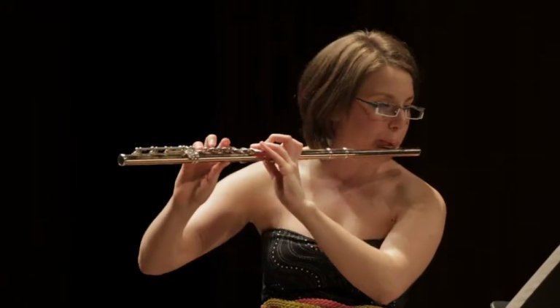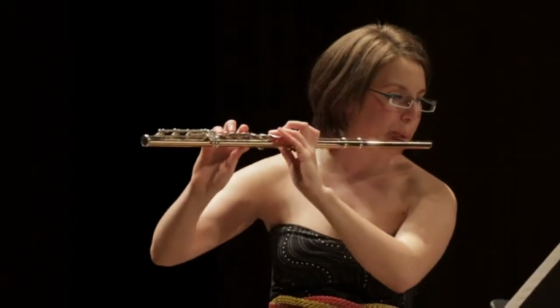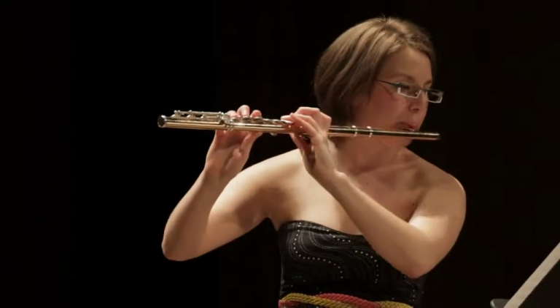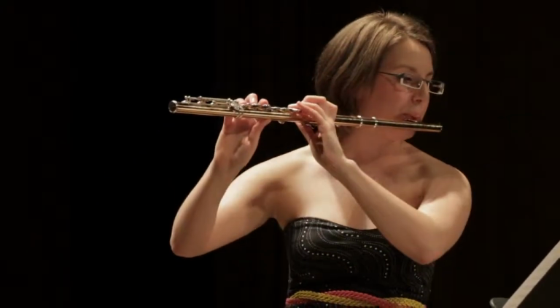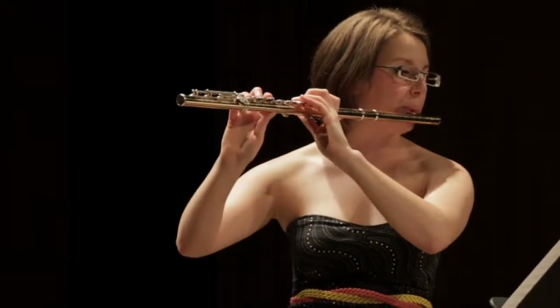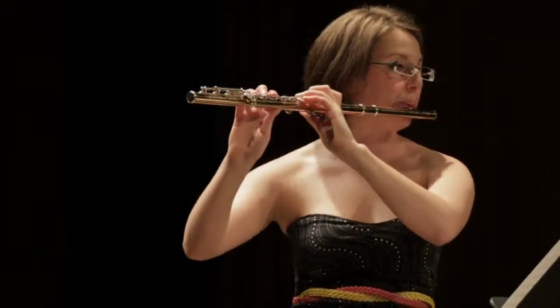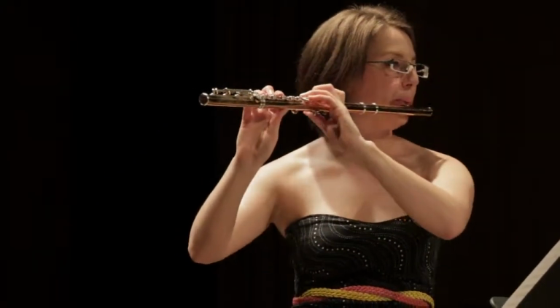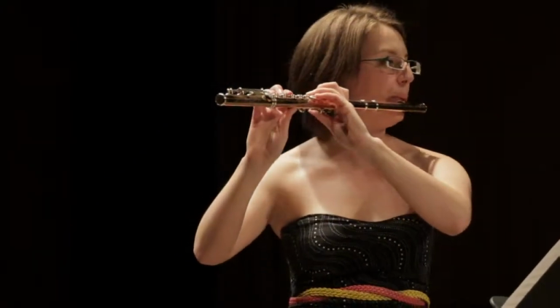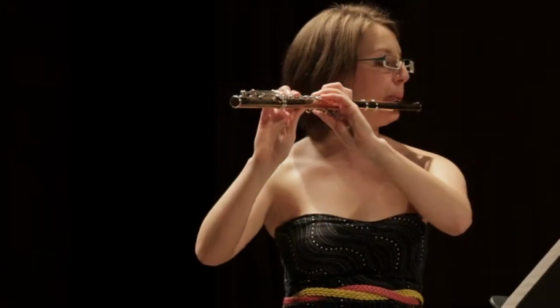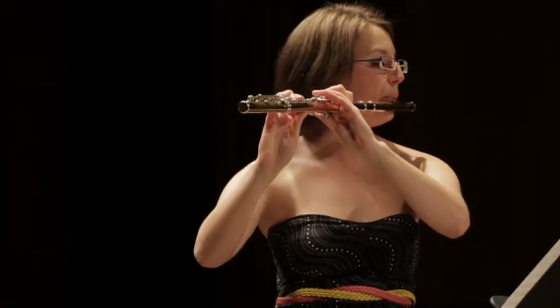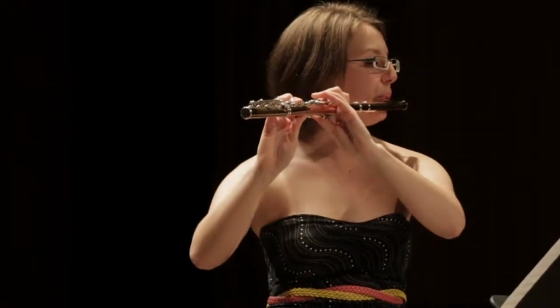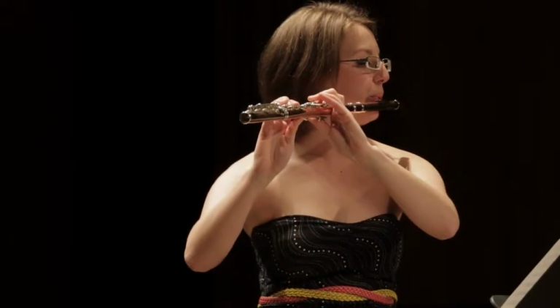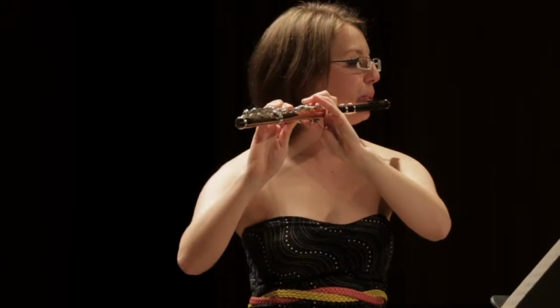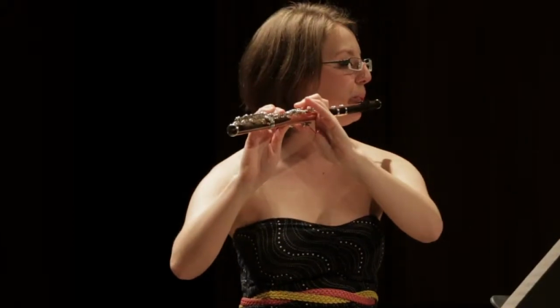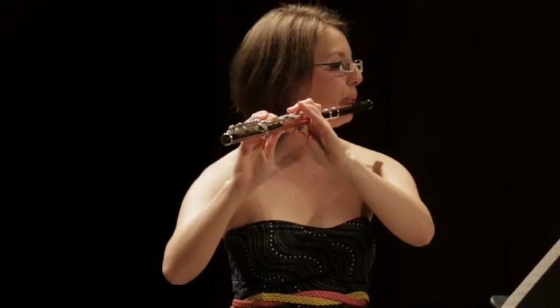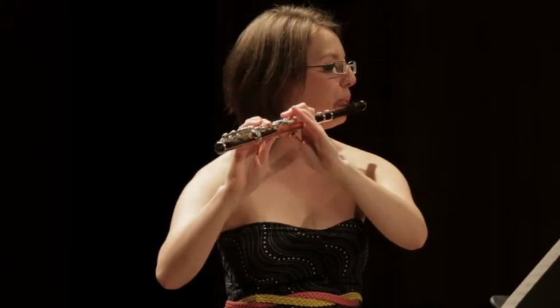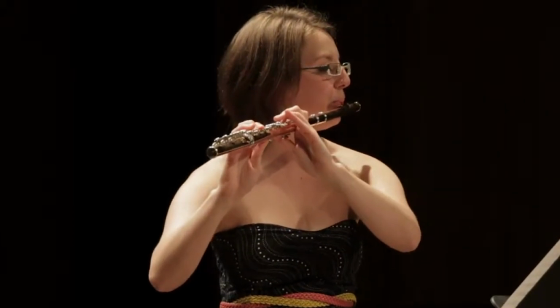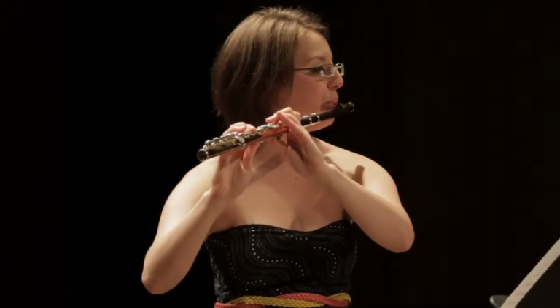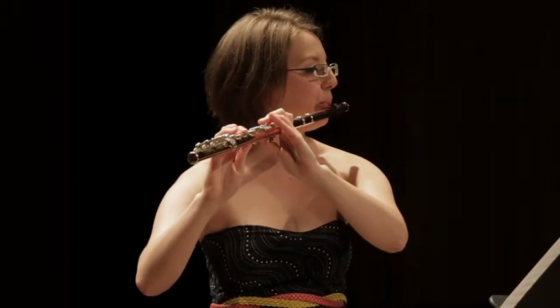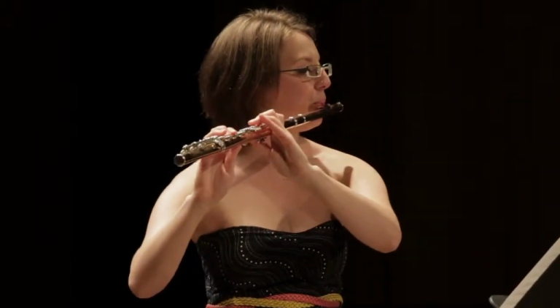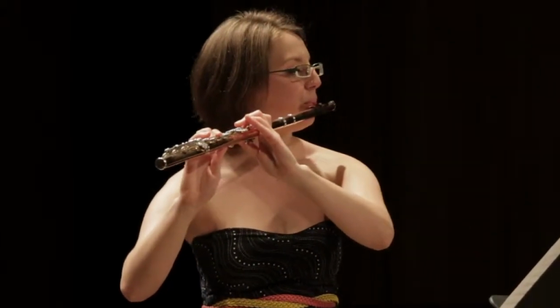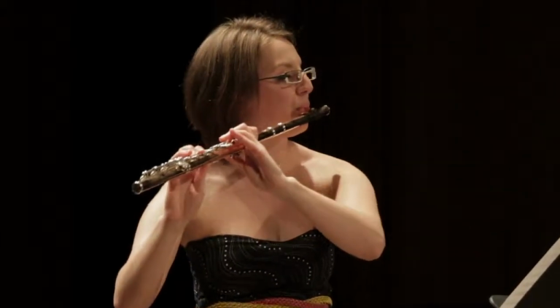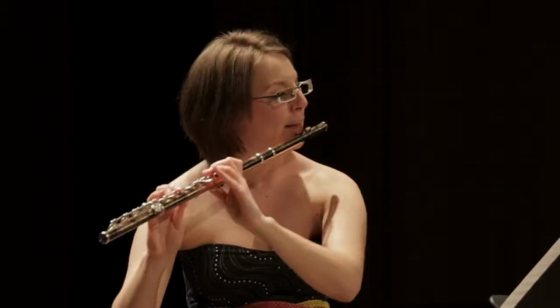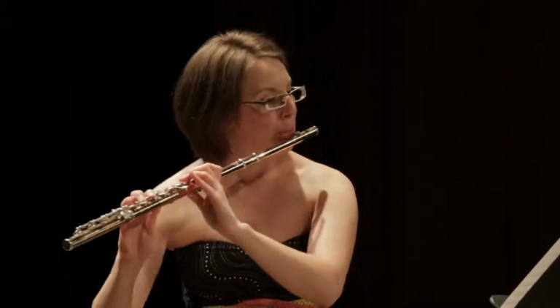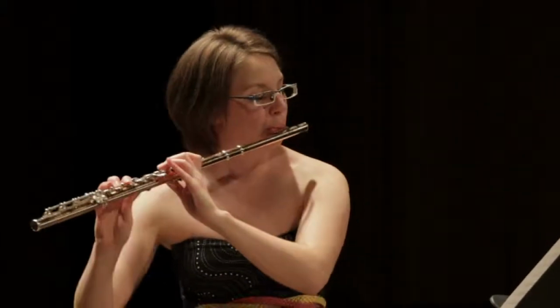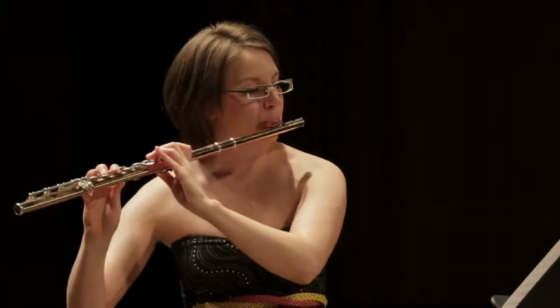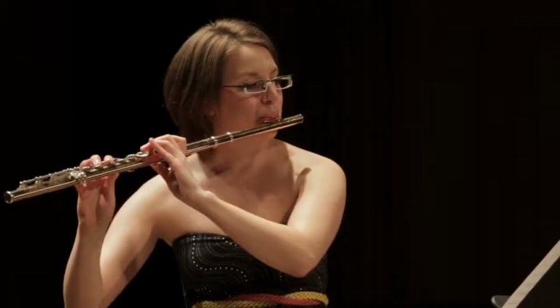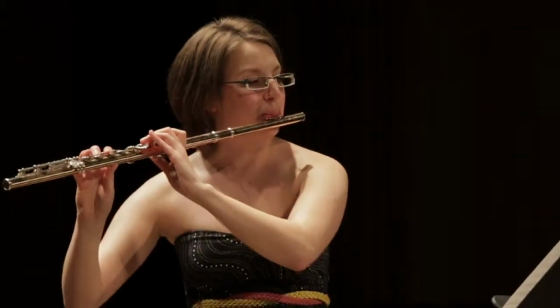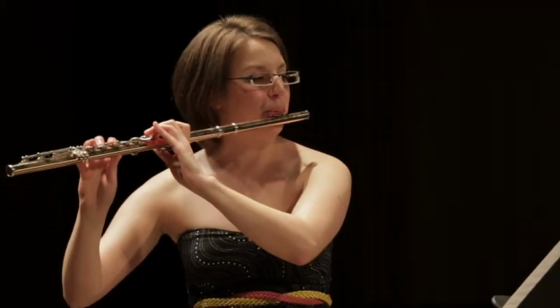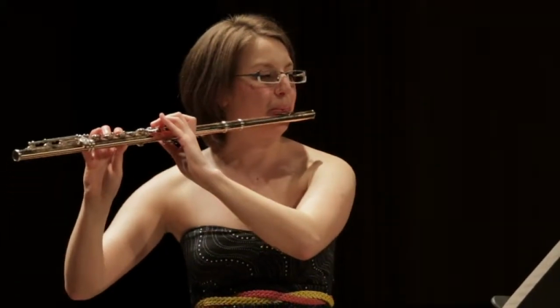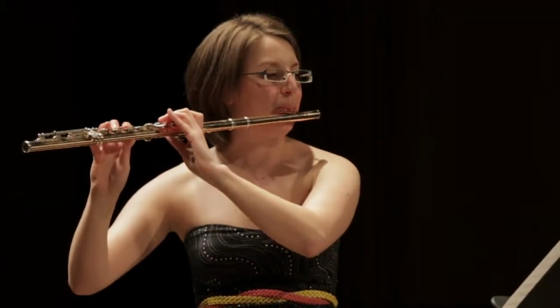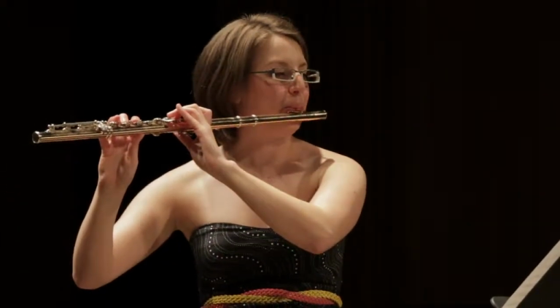We're kind of respiratory athletes. Wind instrumentalists are really respiratory athletes.